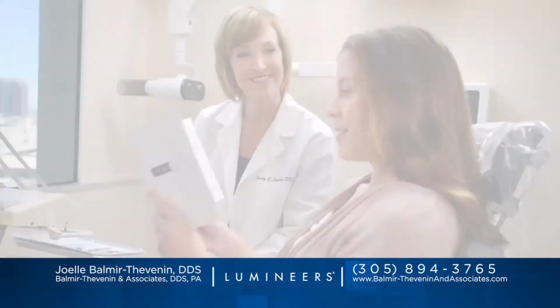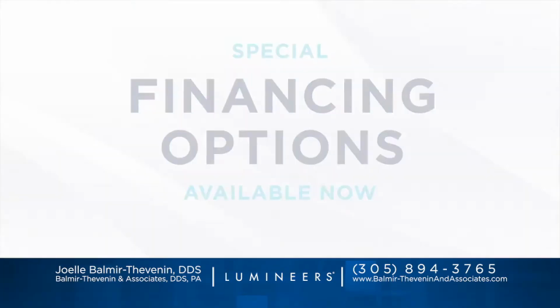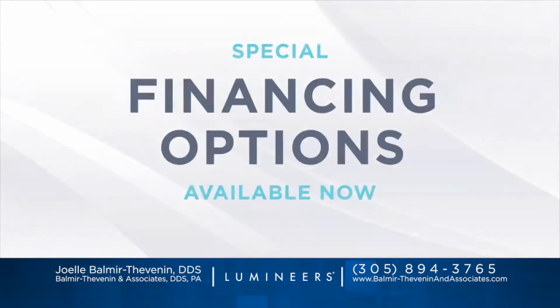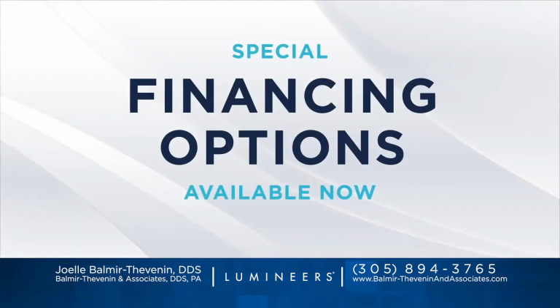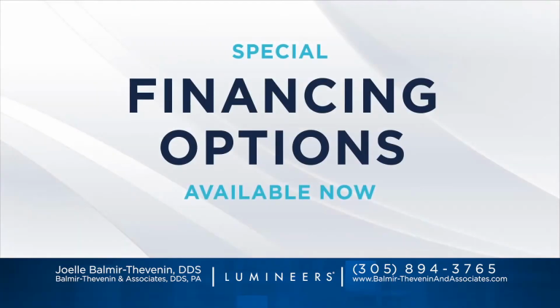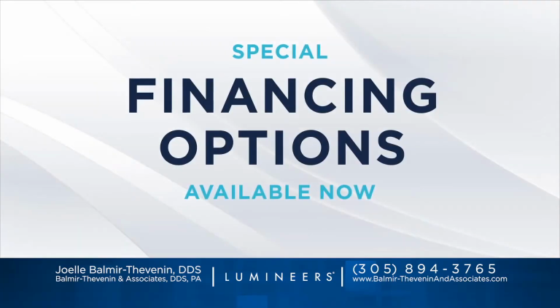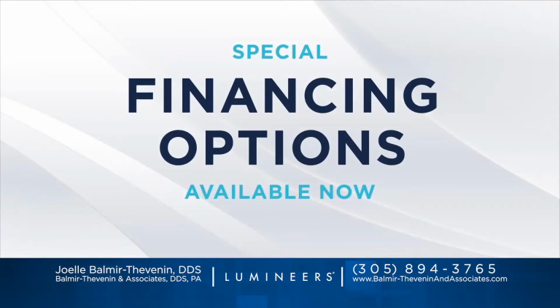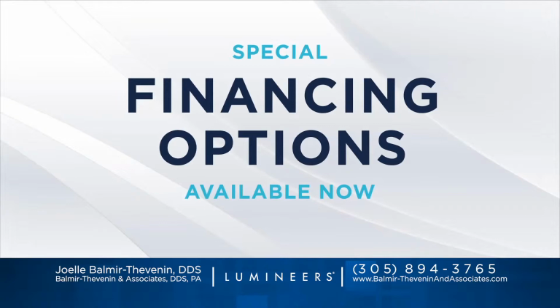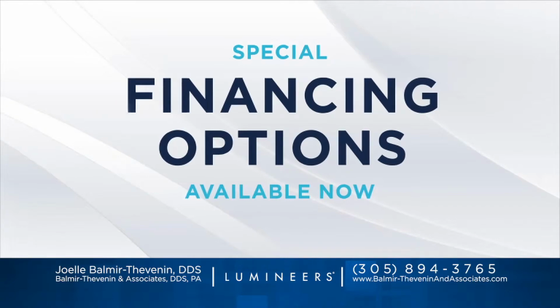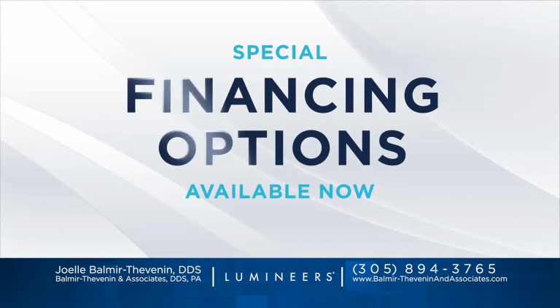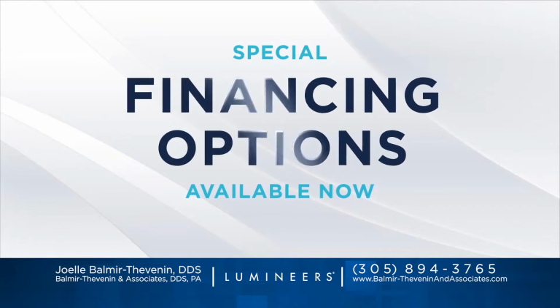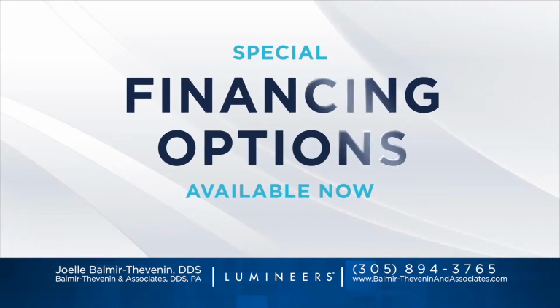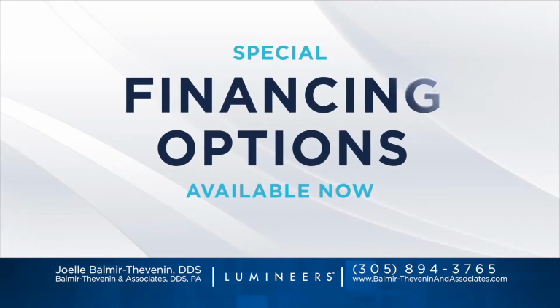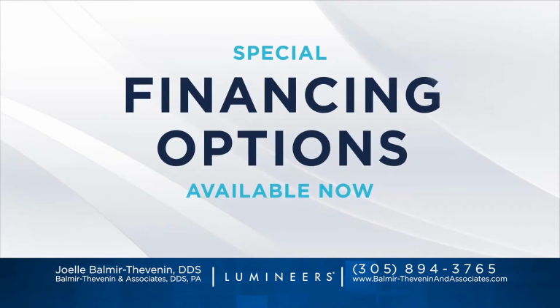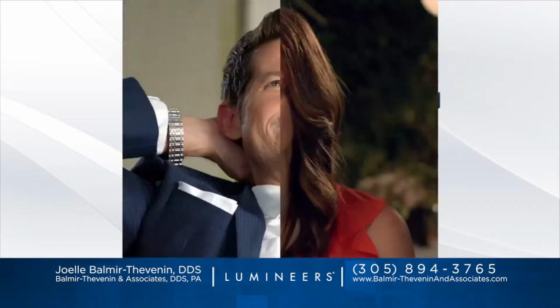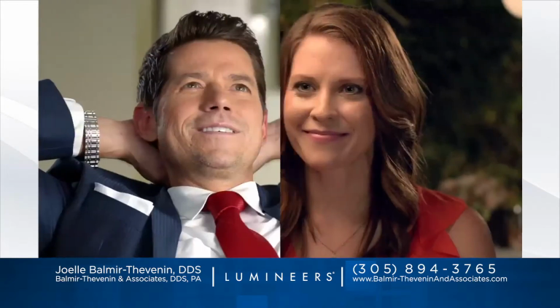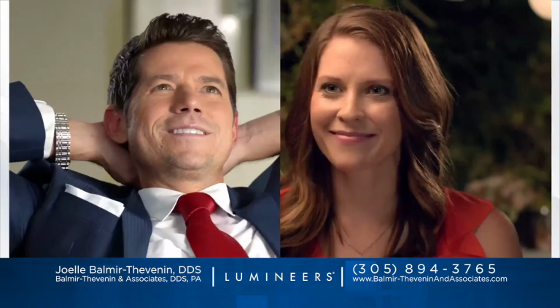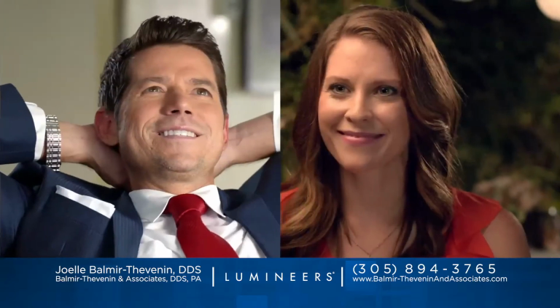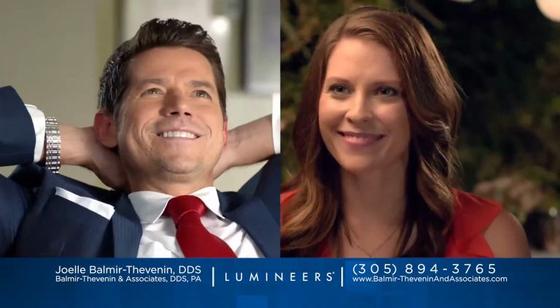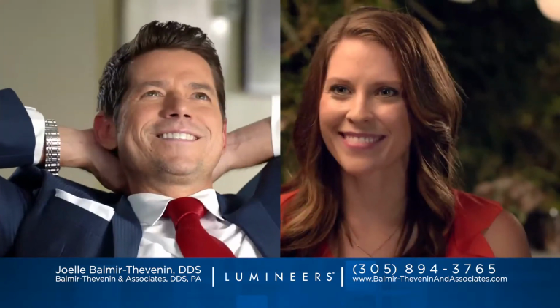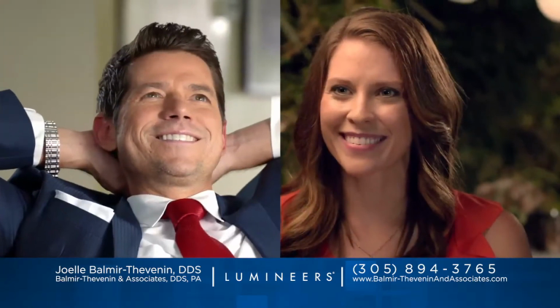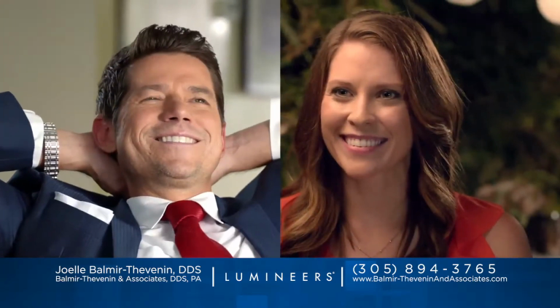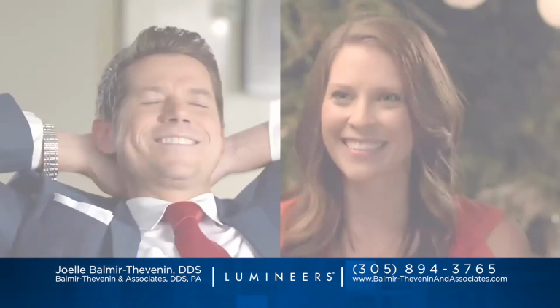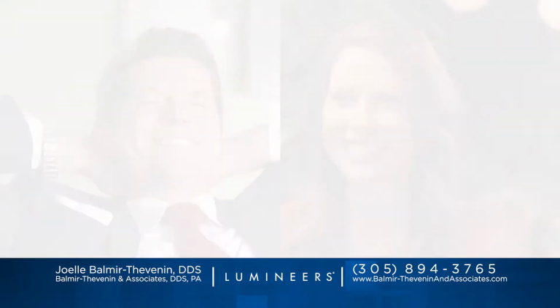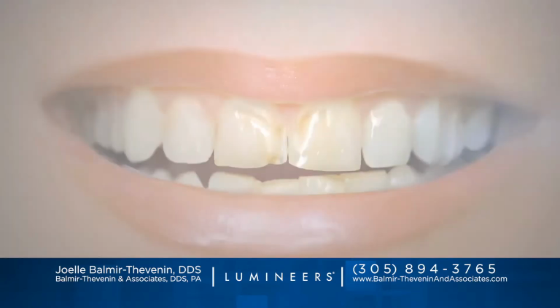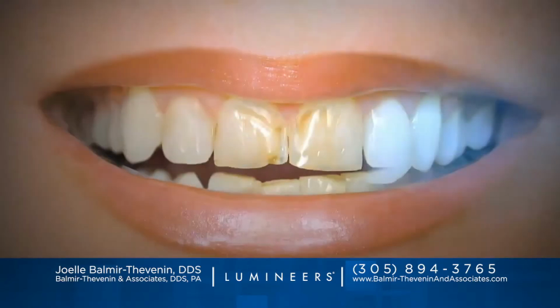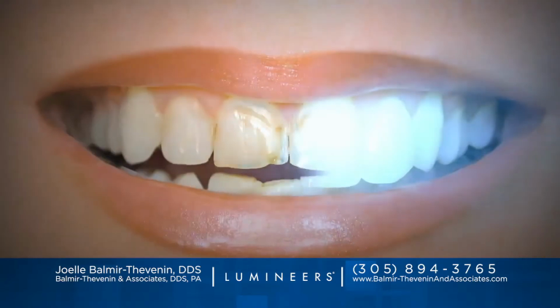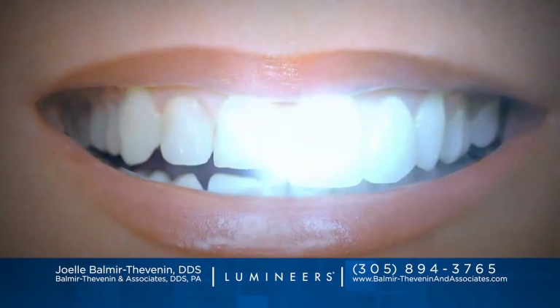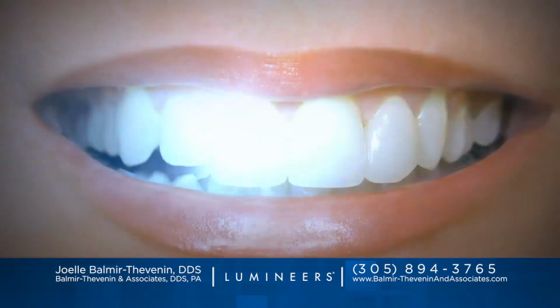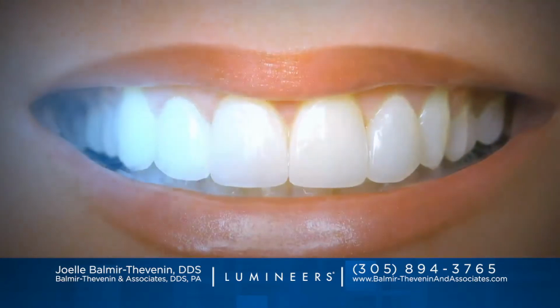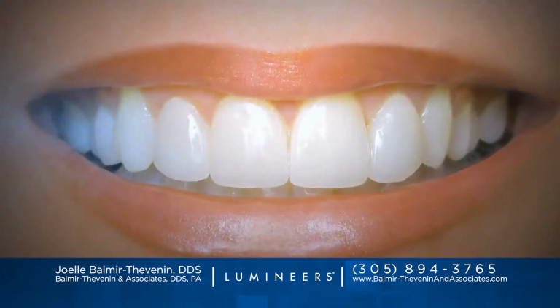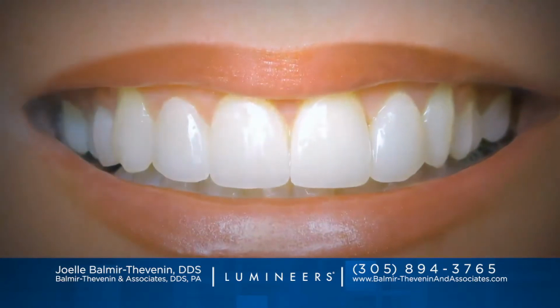And now we have special financing available. Get a permanently white smile with Lumineers. Ask for them by name.